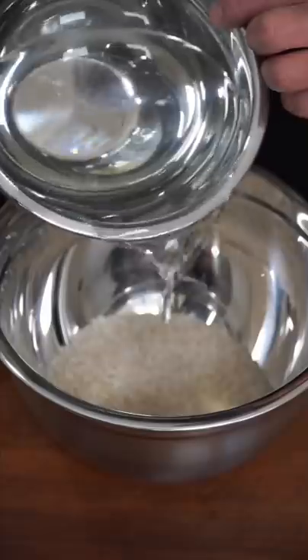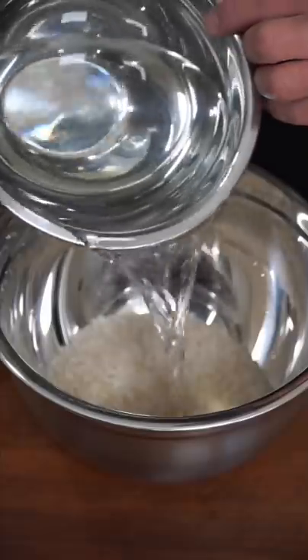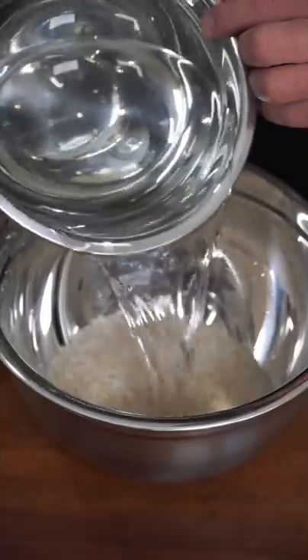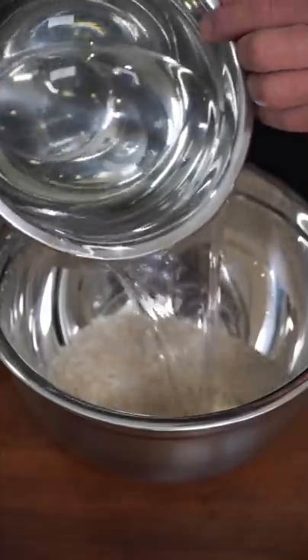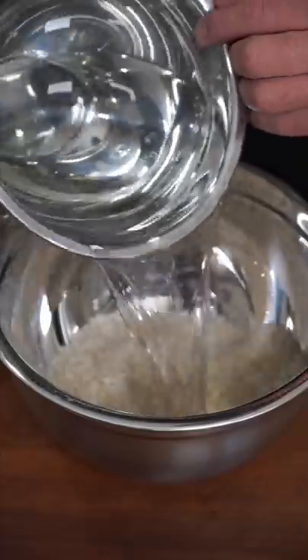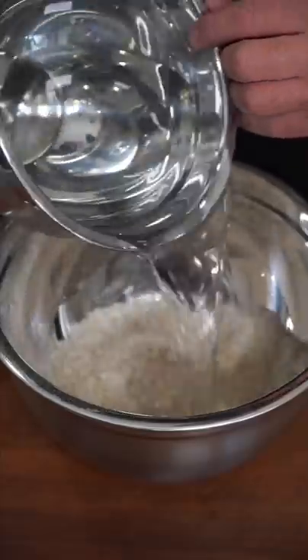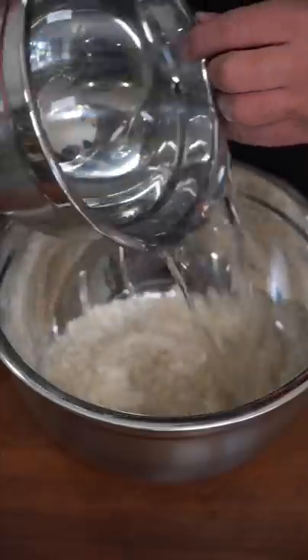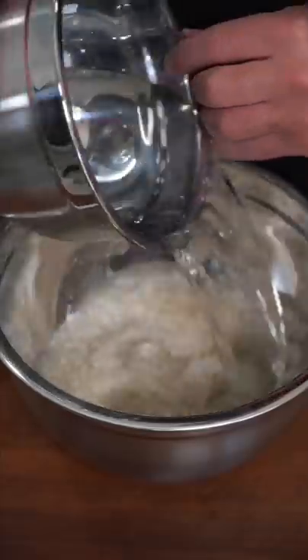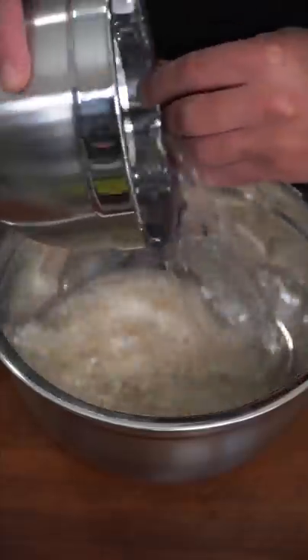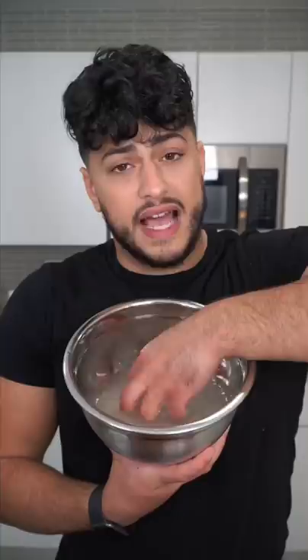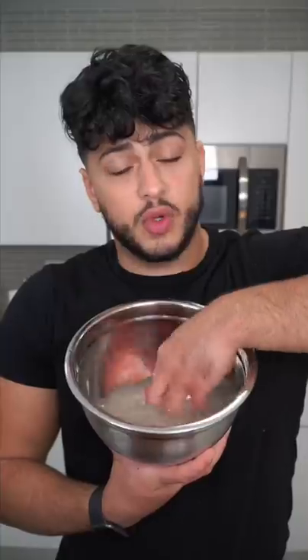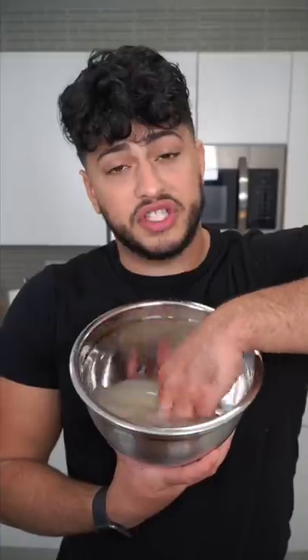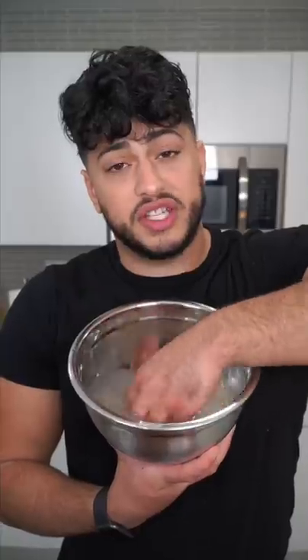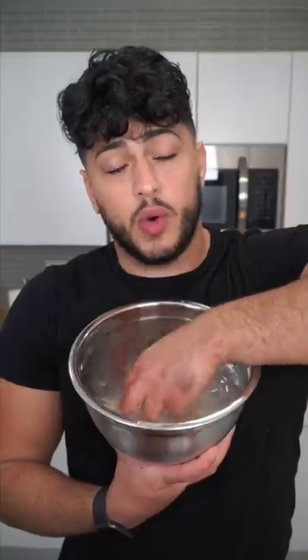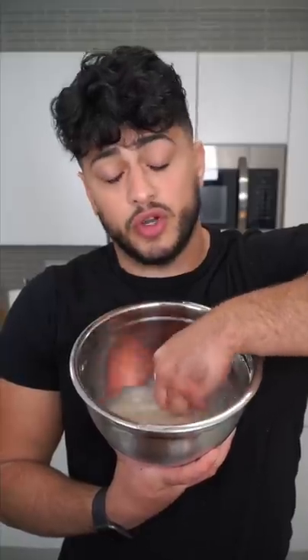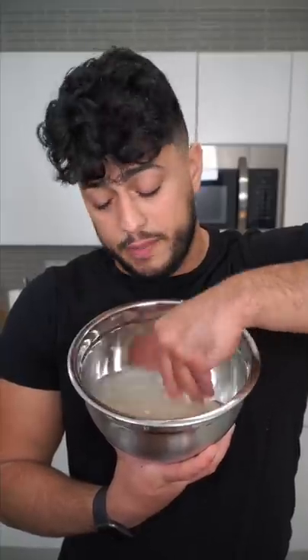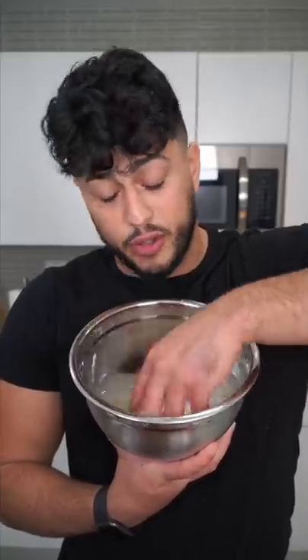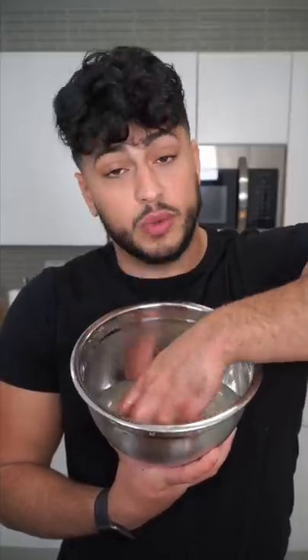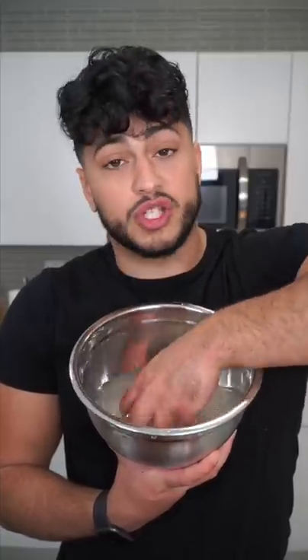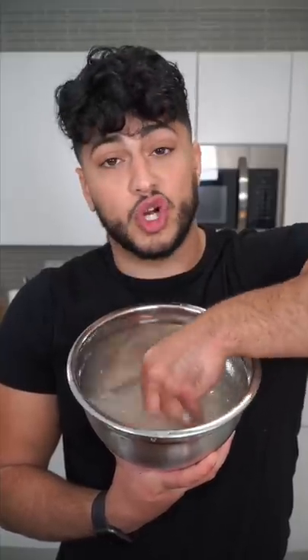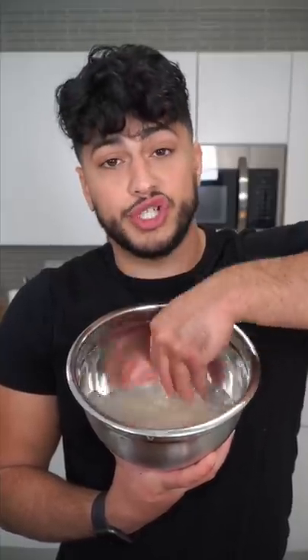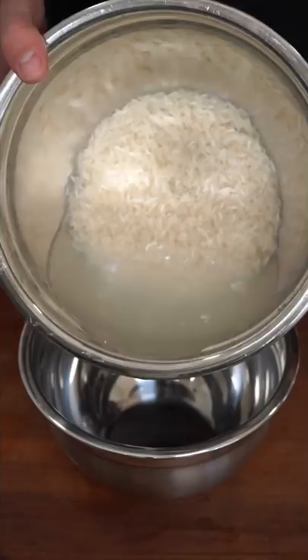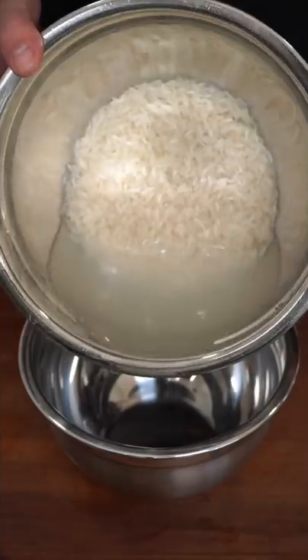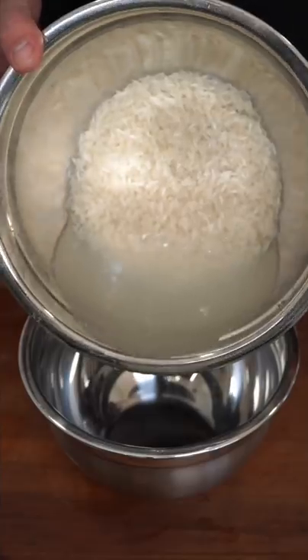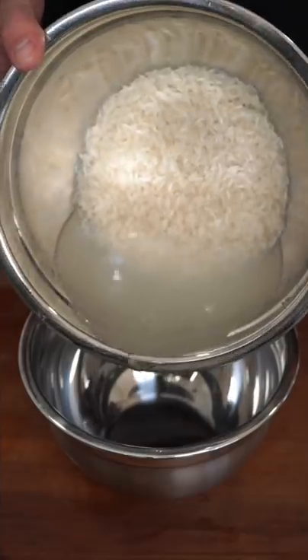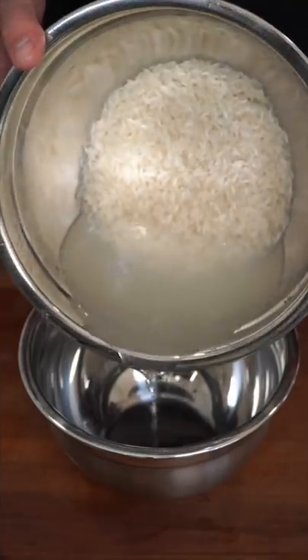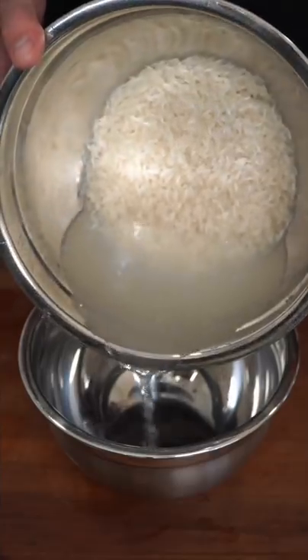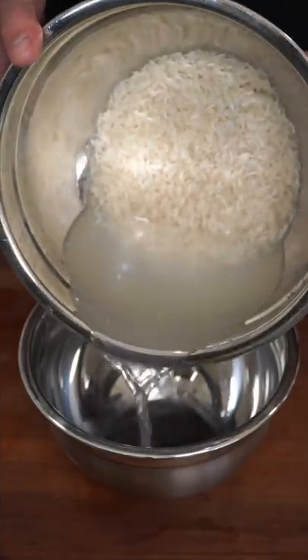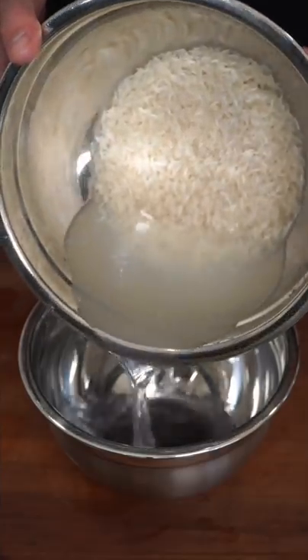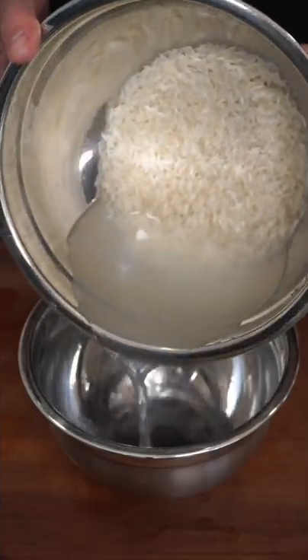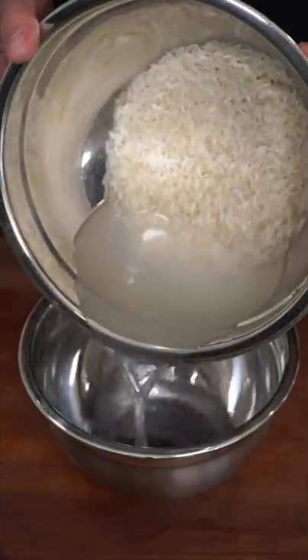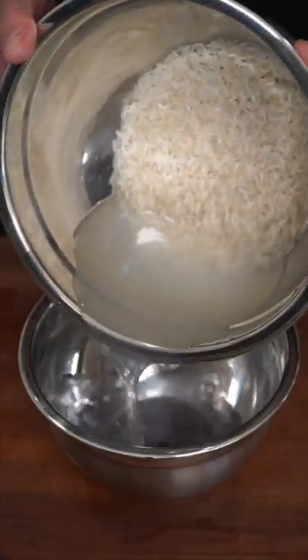Start by washing your rice with cold water. As you agitate the water, it'll get murky with starch. Repeat this process until the water is pretty much clear.